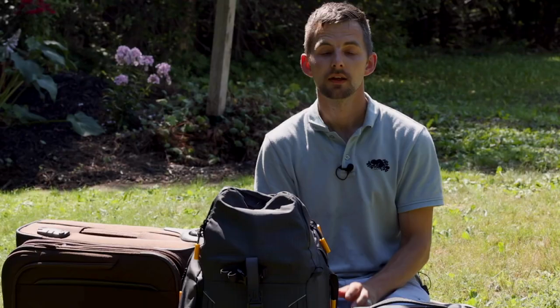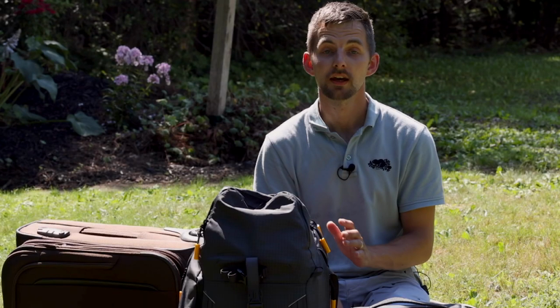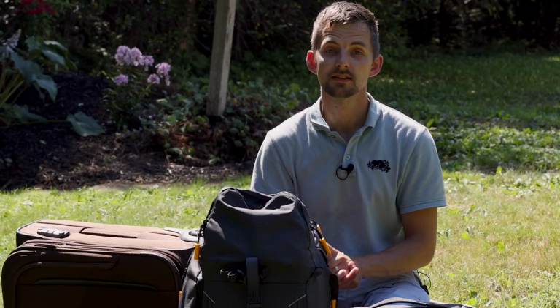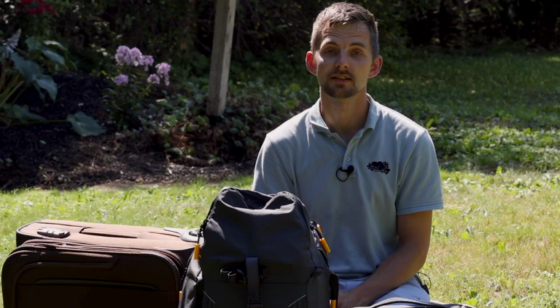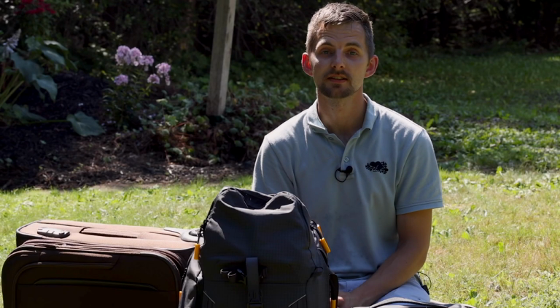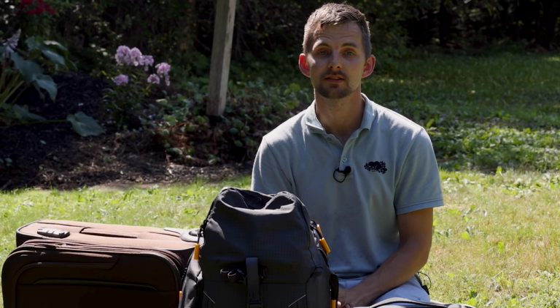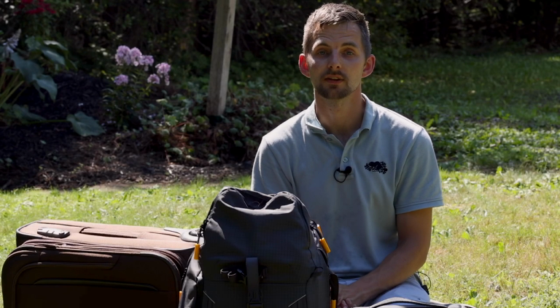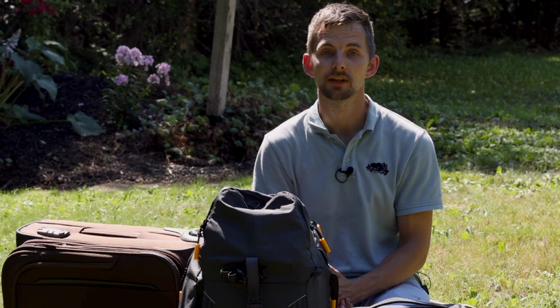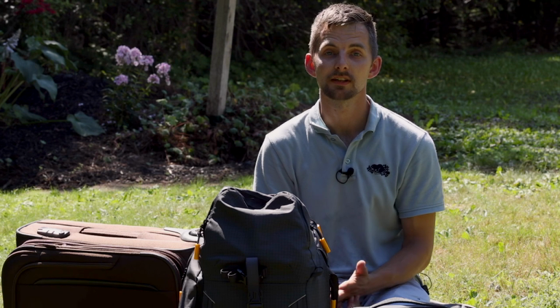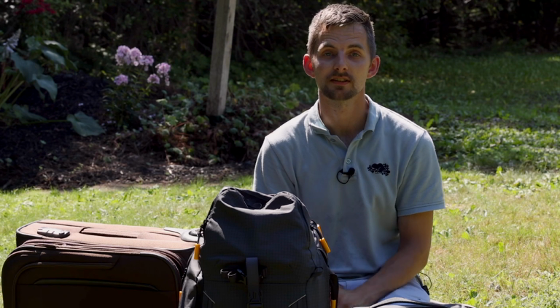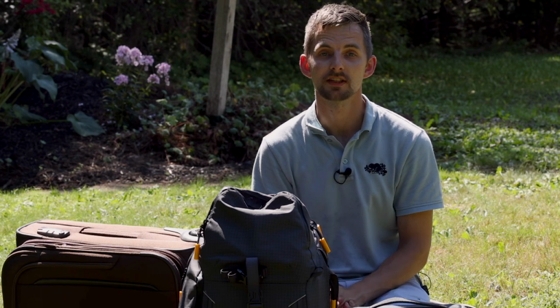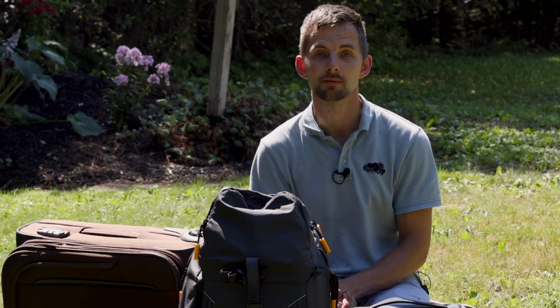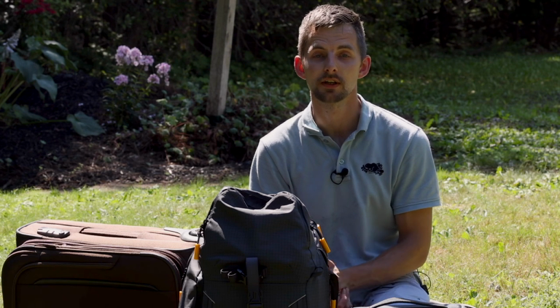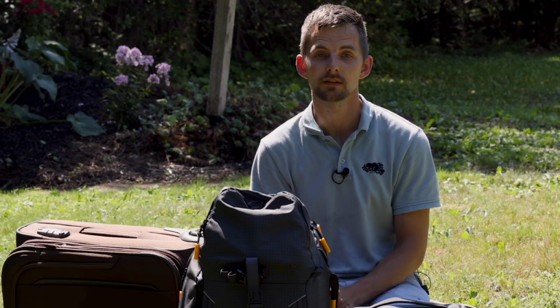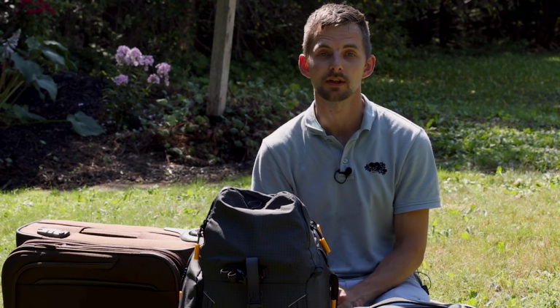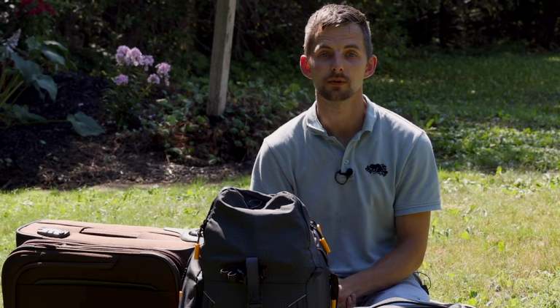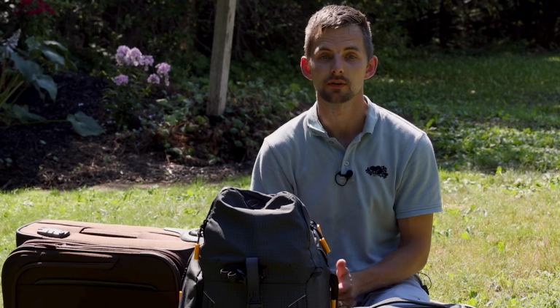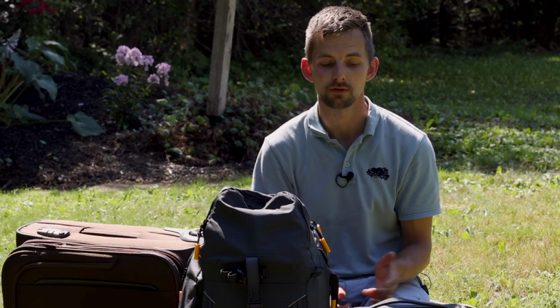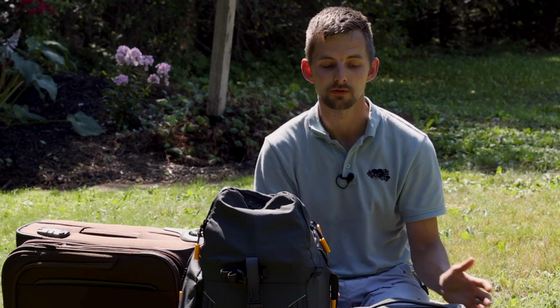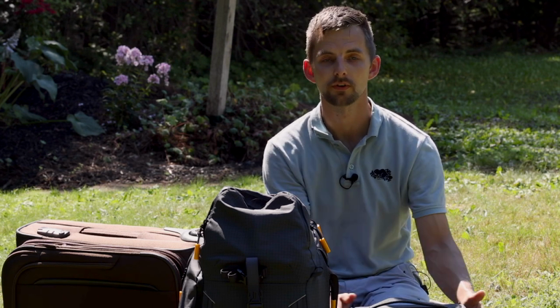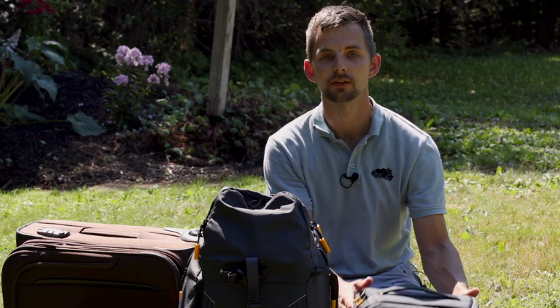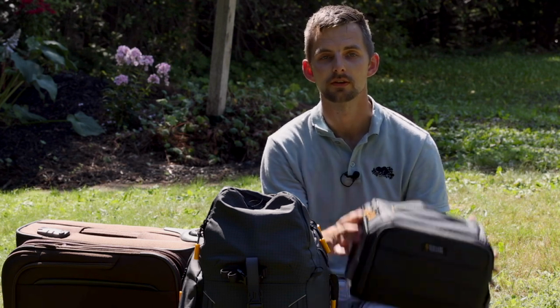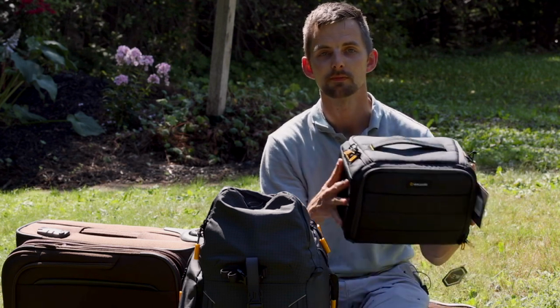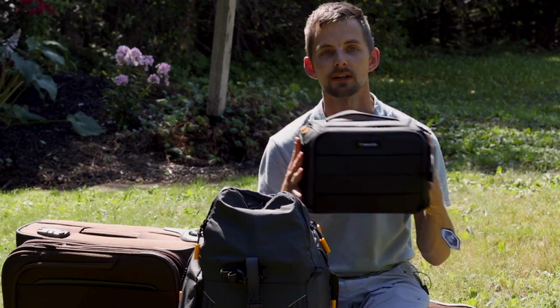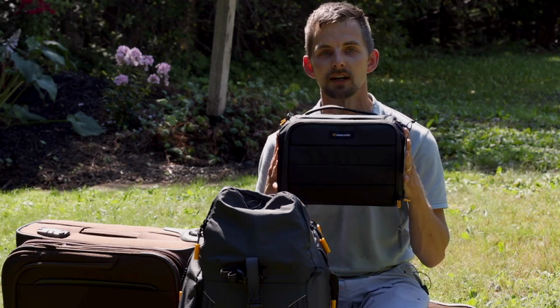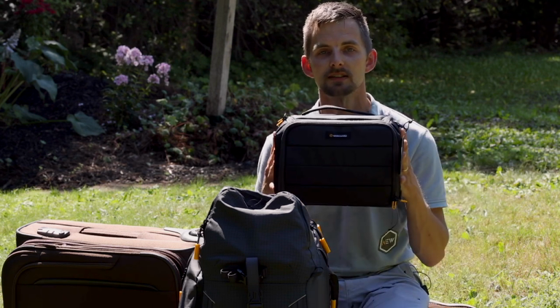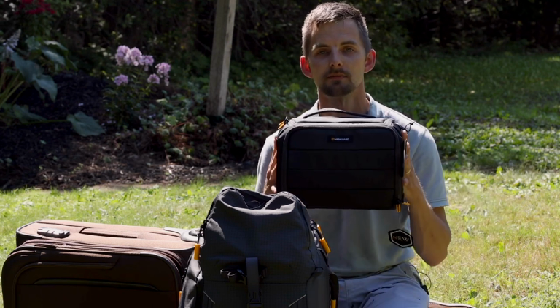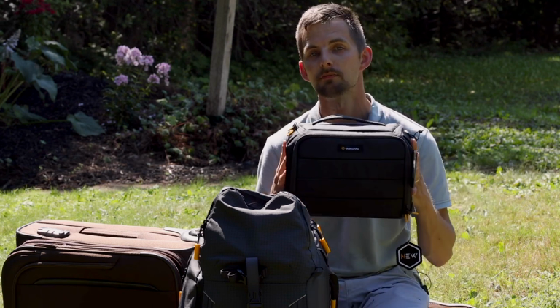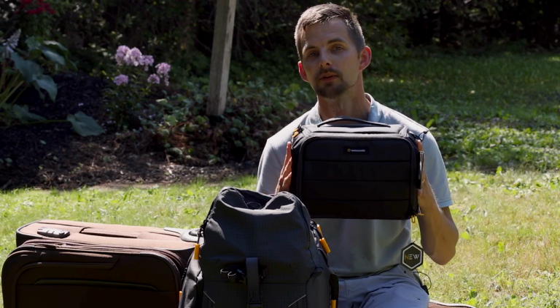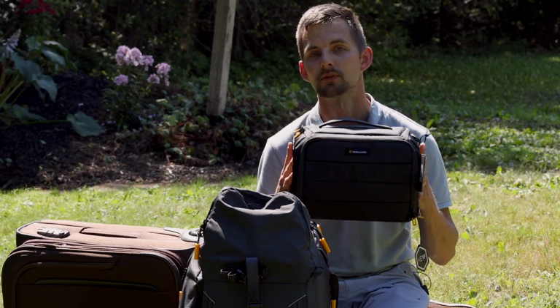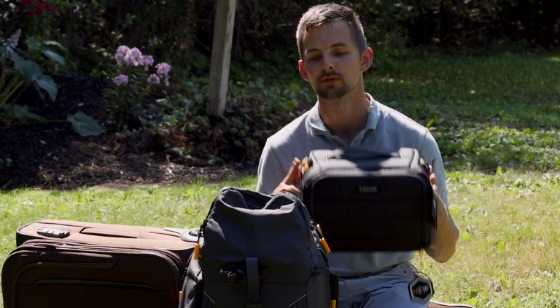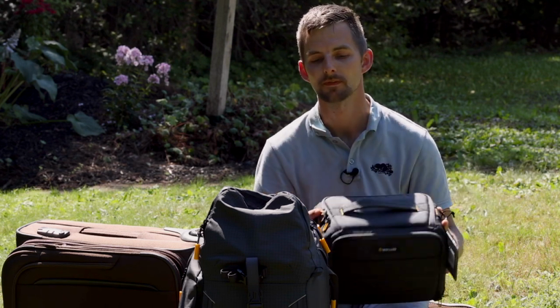Hey guys, this is Solad Media and this is Jacob Goodine. Today we're gonna go through Vanguard's bag-in-bag system, BIB for short.